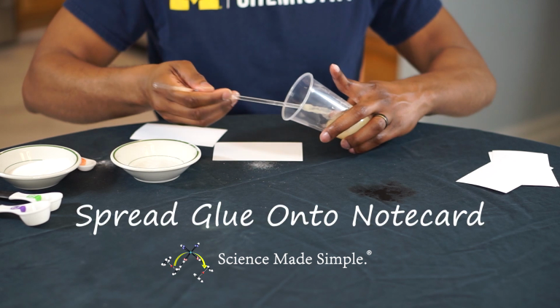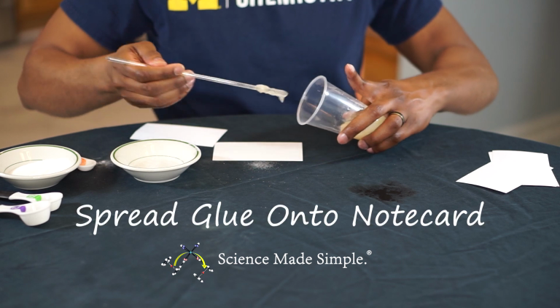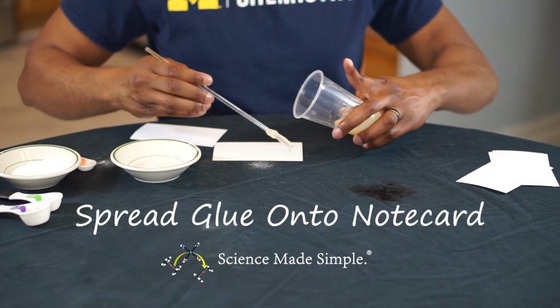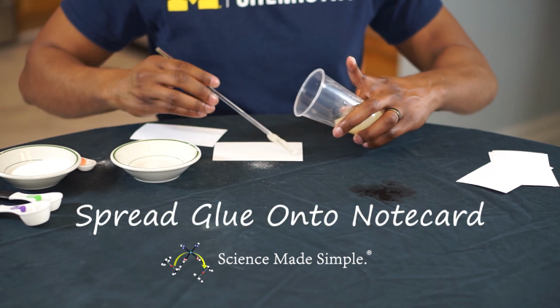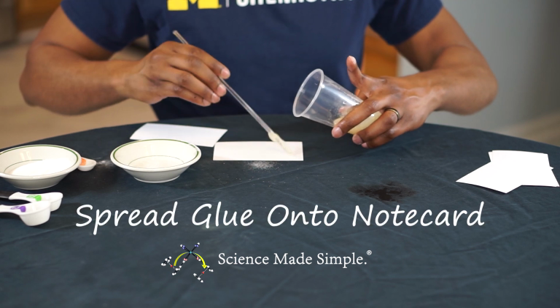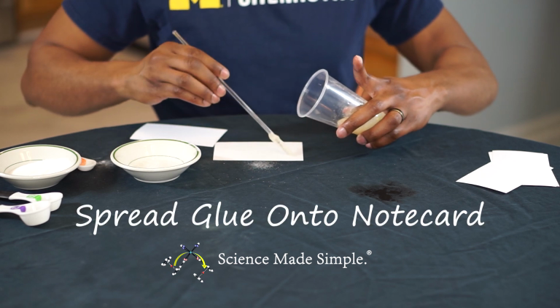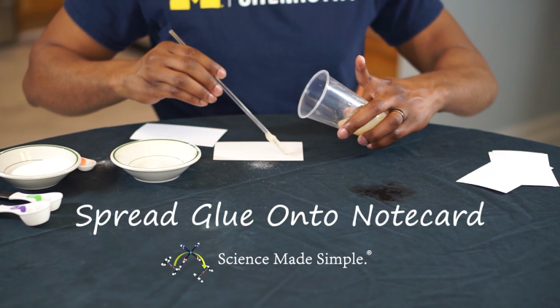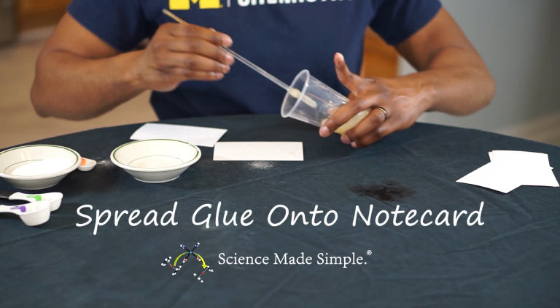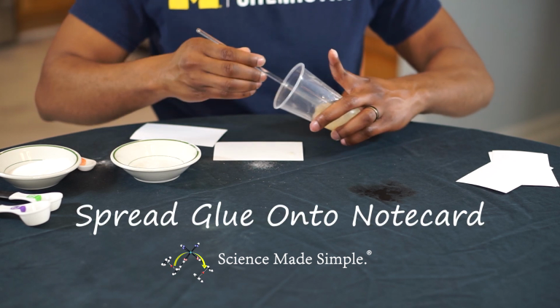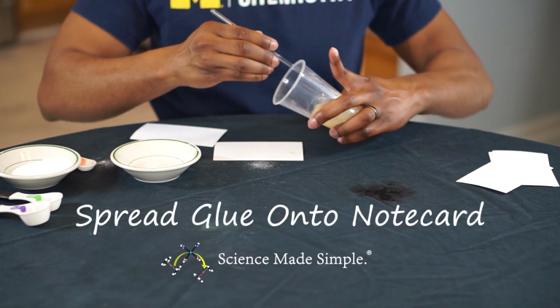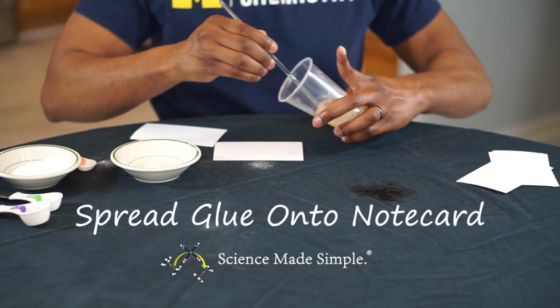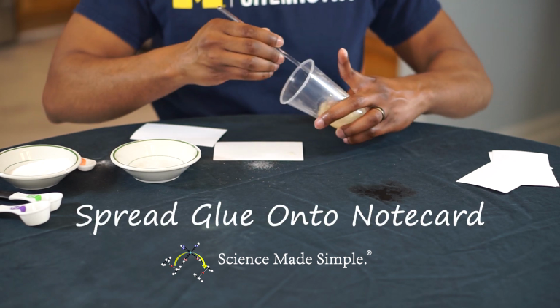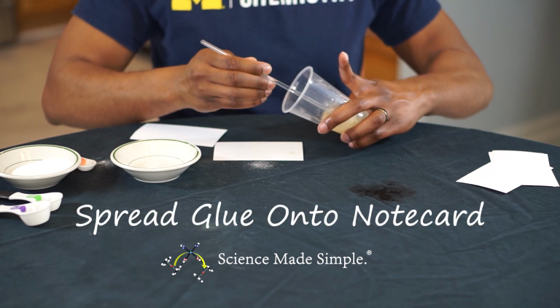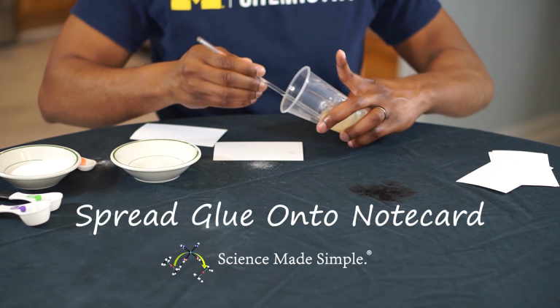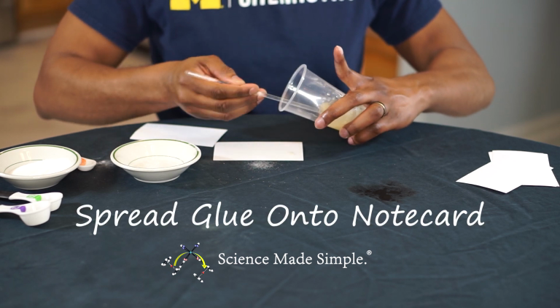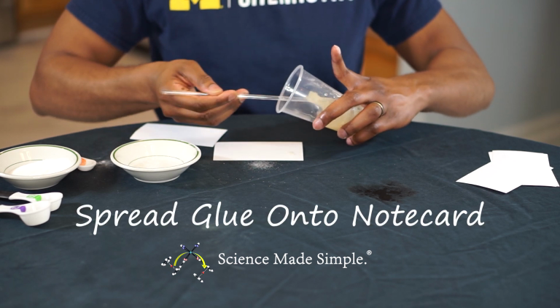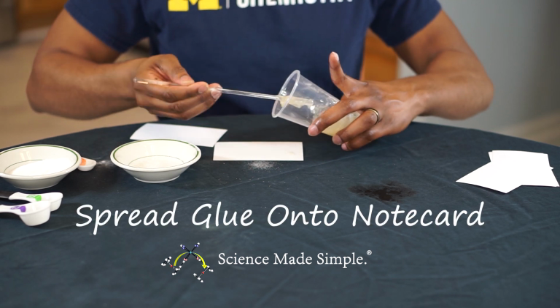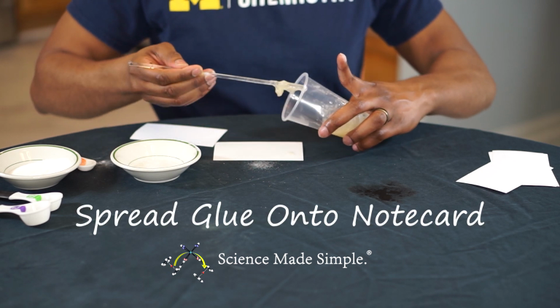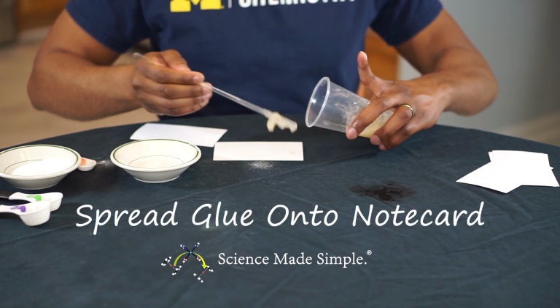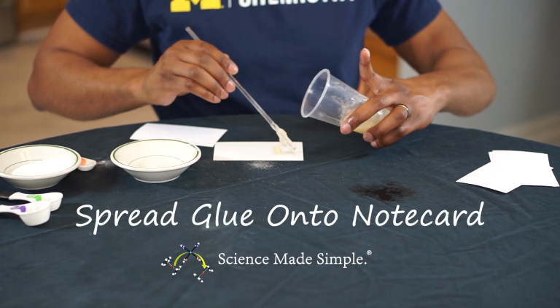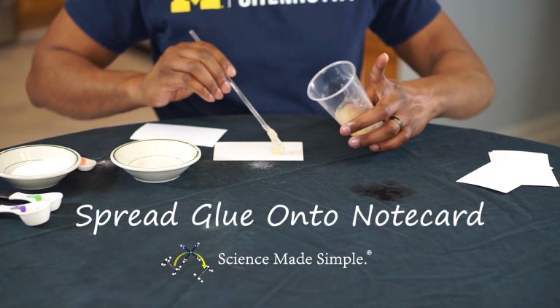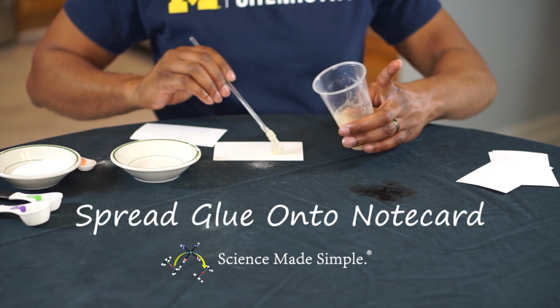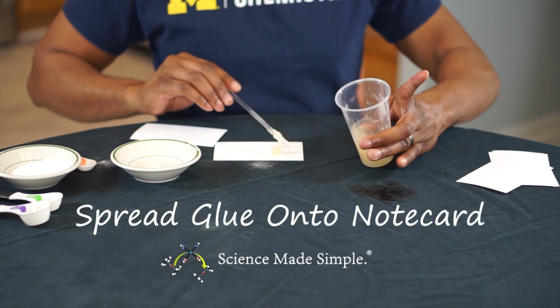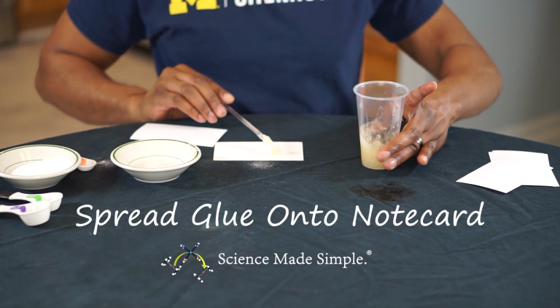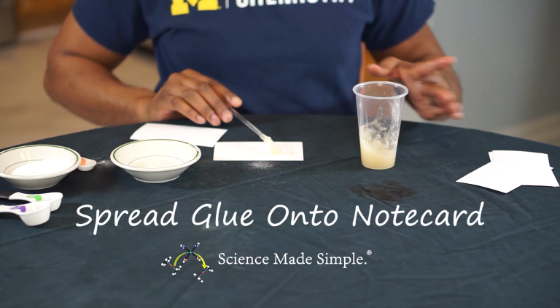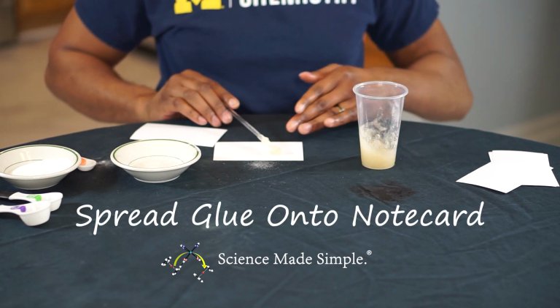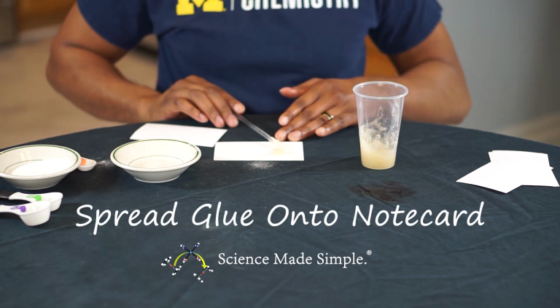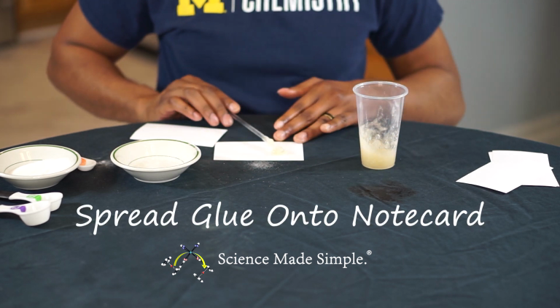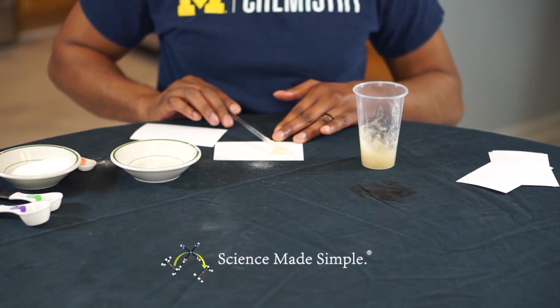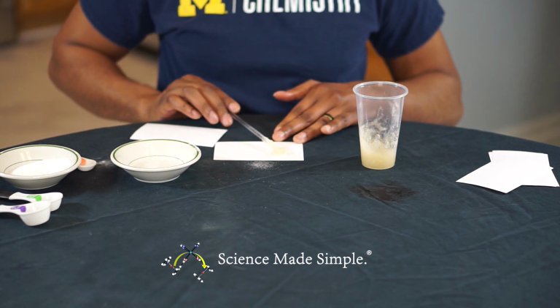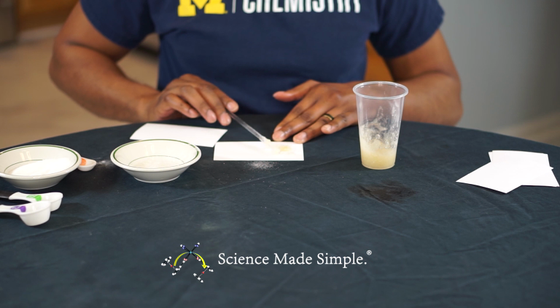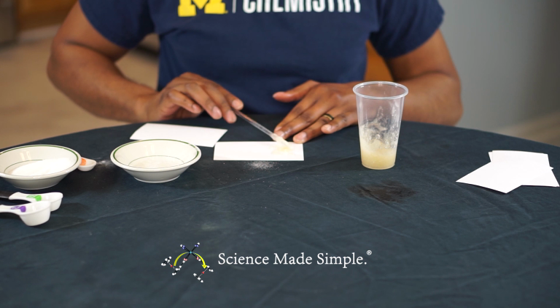At this point, you can use a utensil, like a spoon, to spread your adhesive onto a note card.